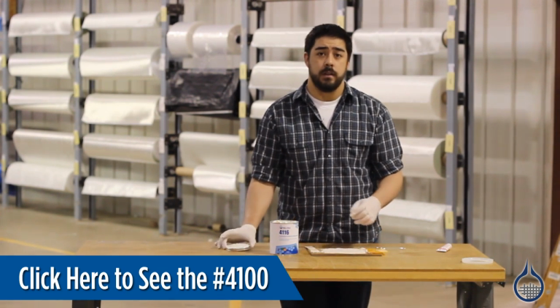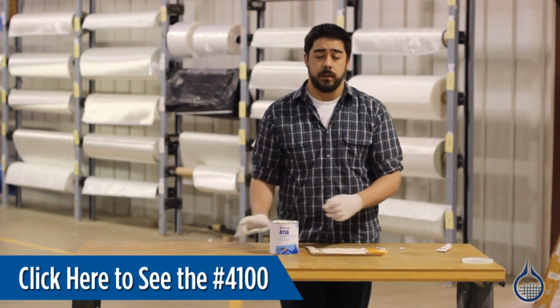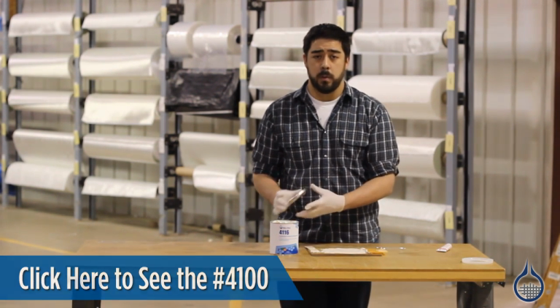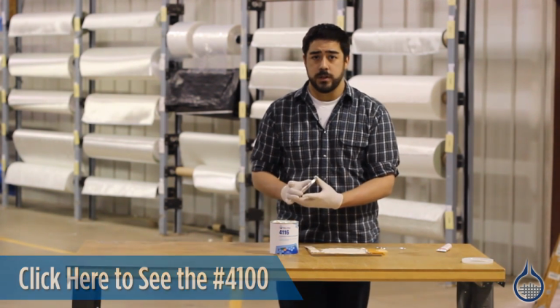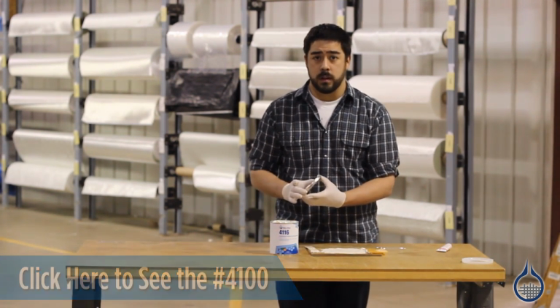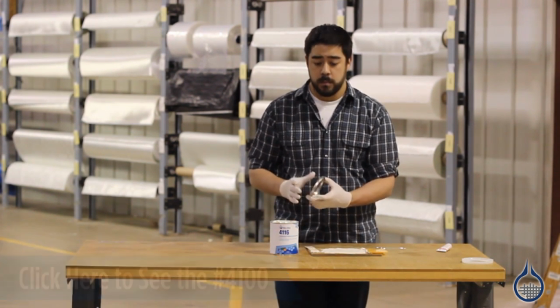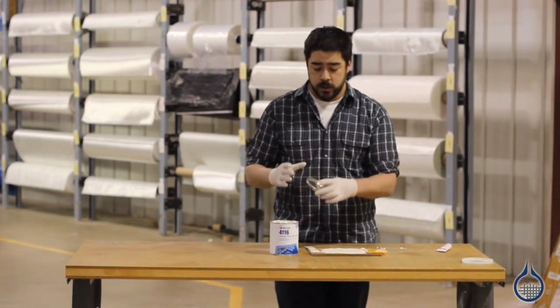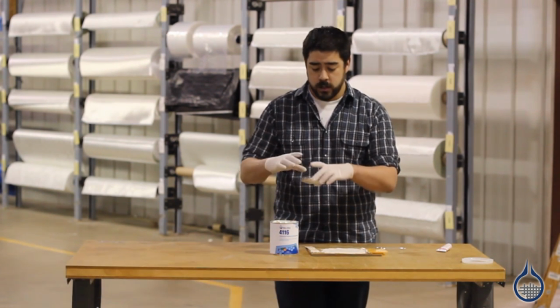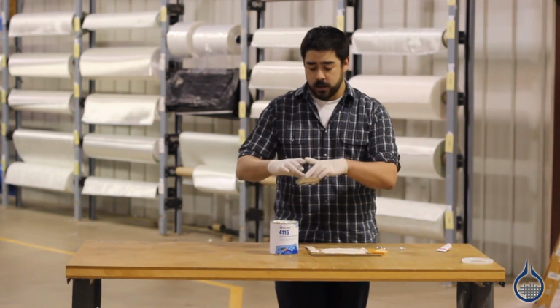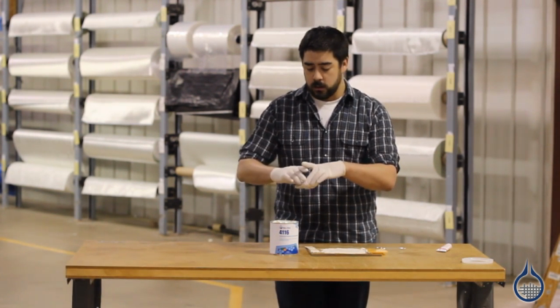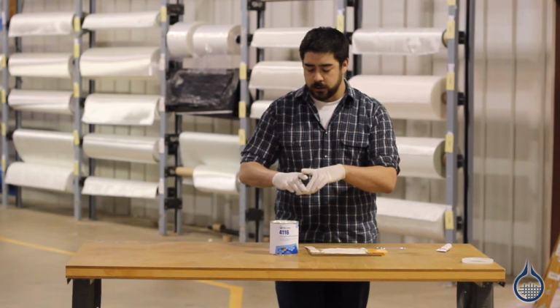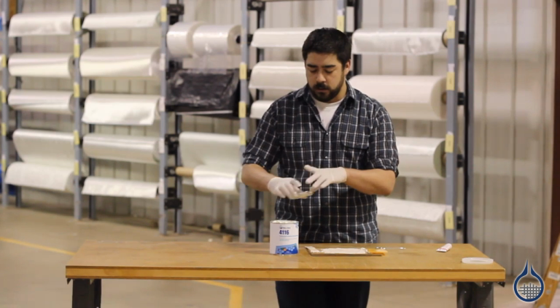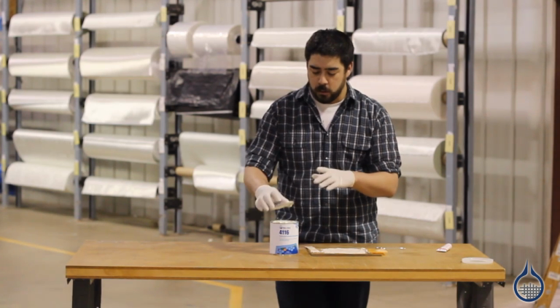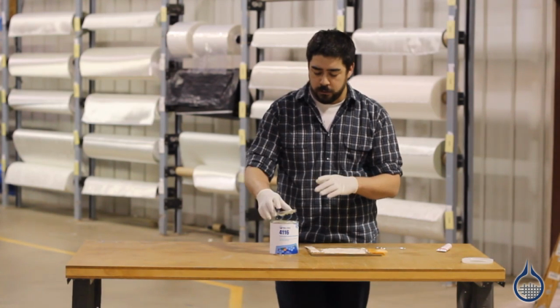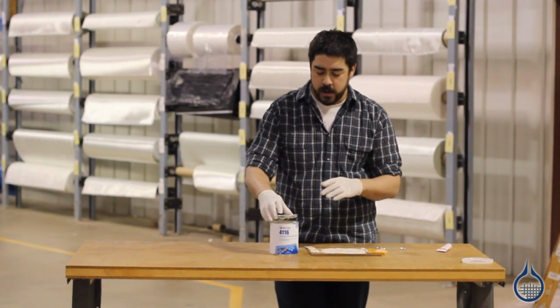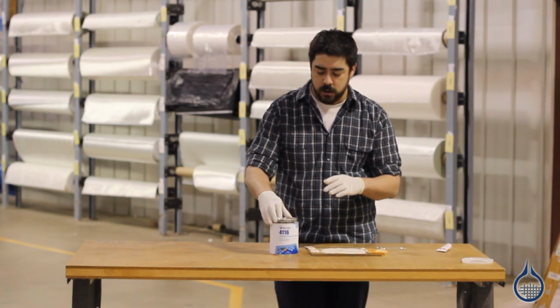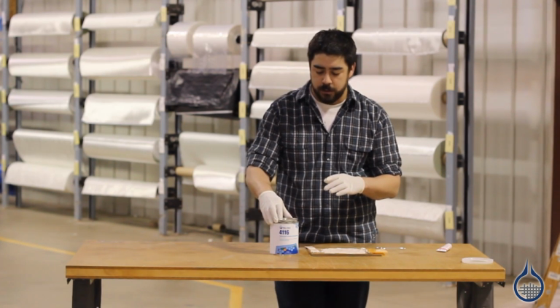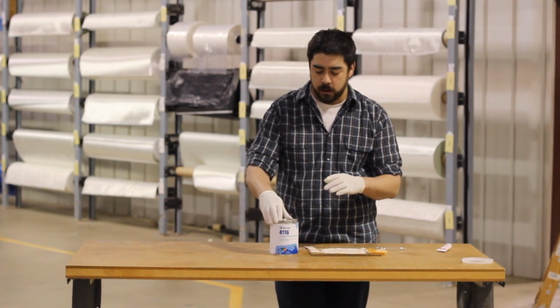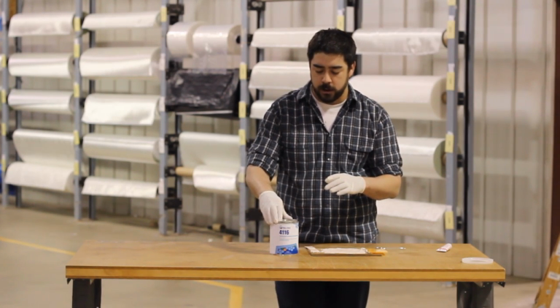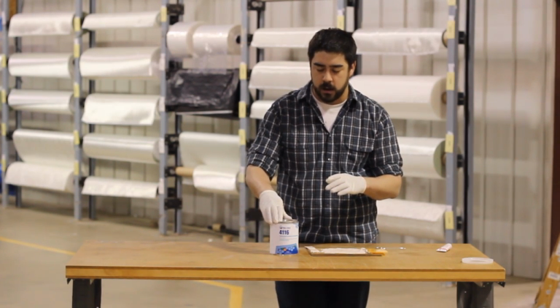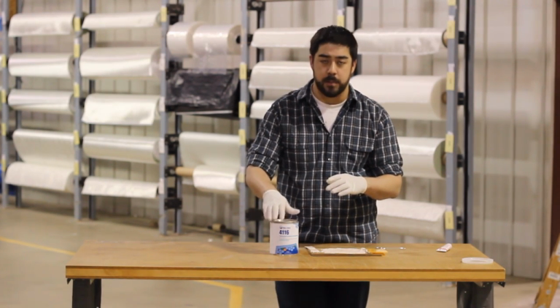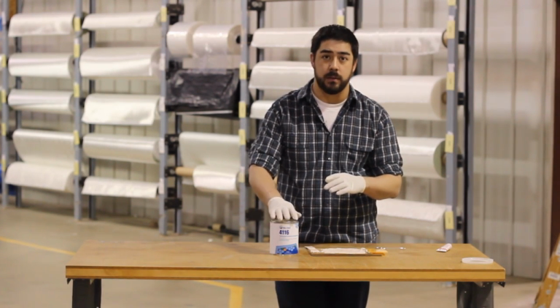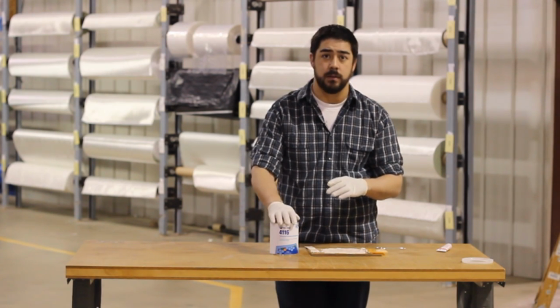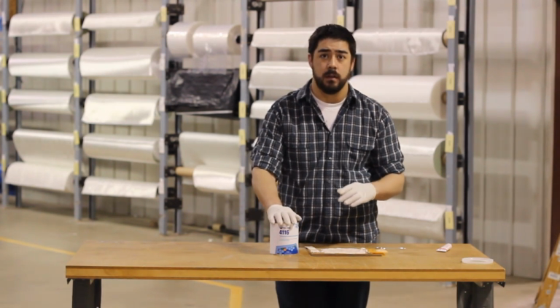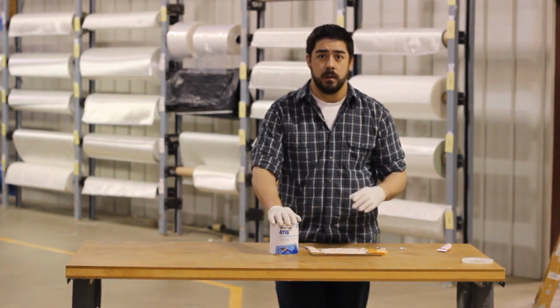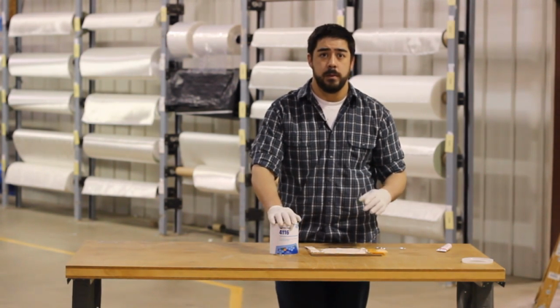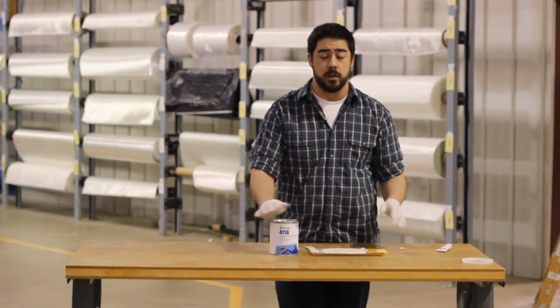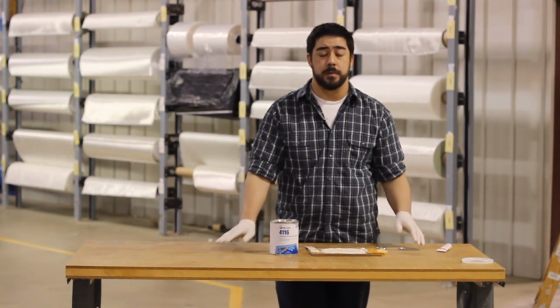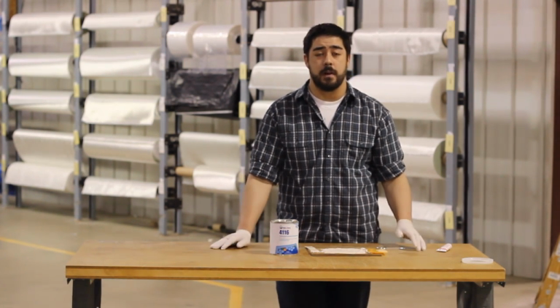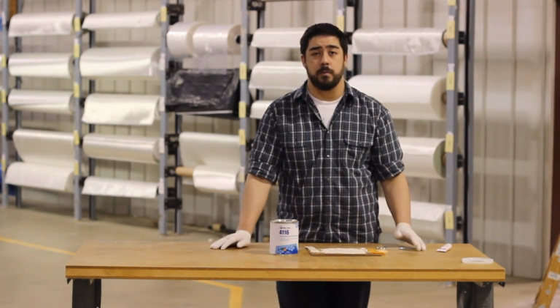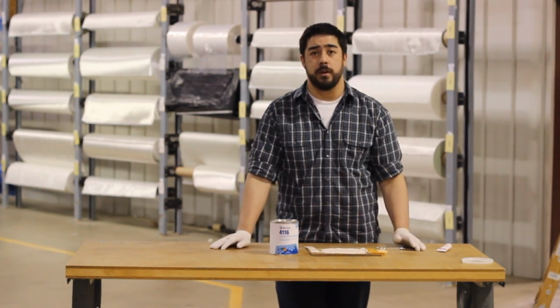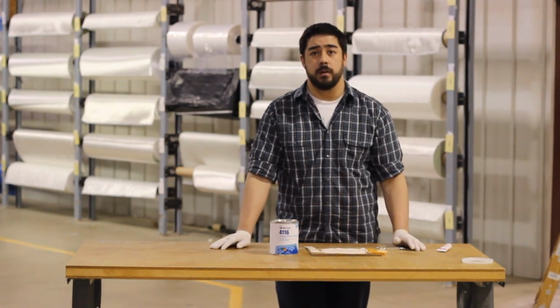Thanks for watching. Be sure to check out the Learning Center for more information on fairing and filling compounds. Be sure to subscribe for more videos.